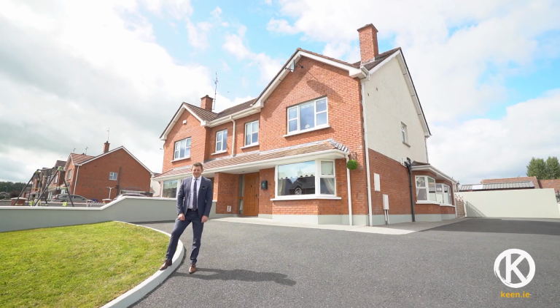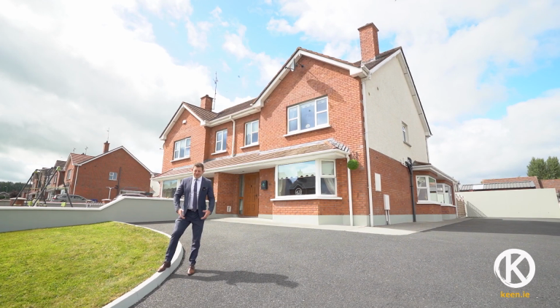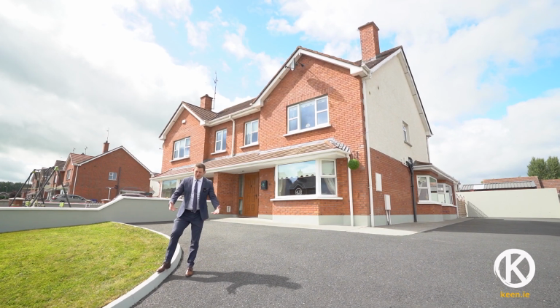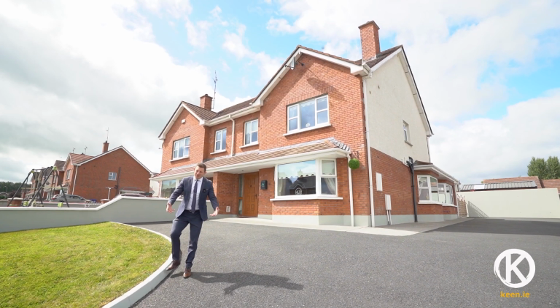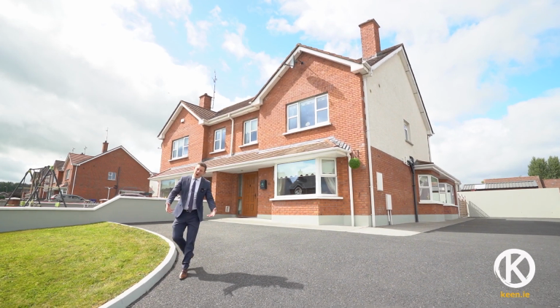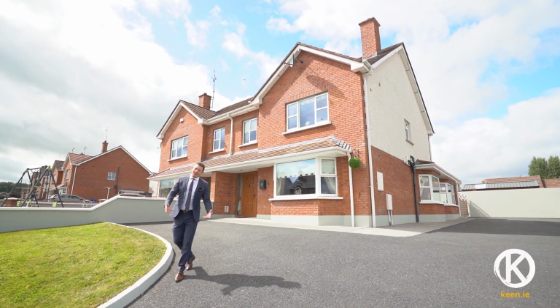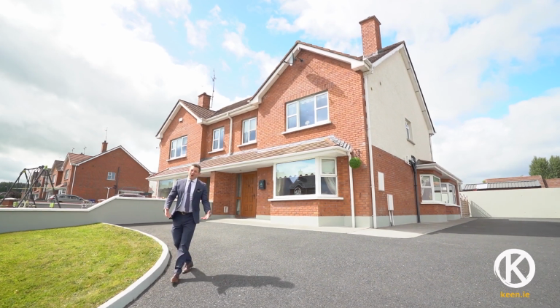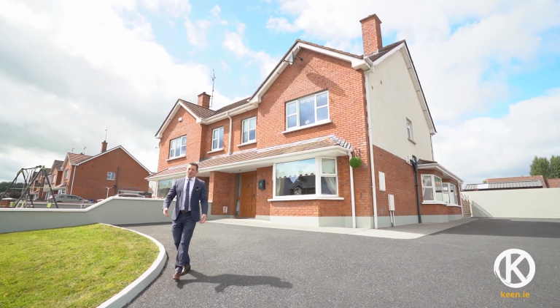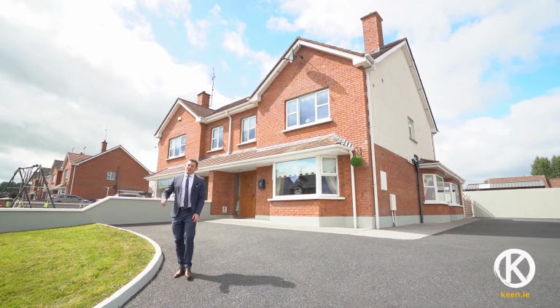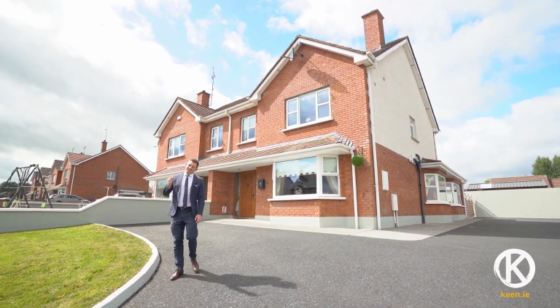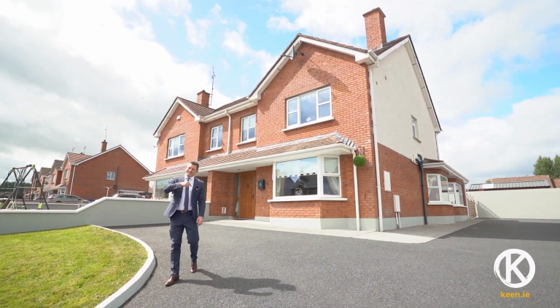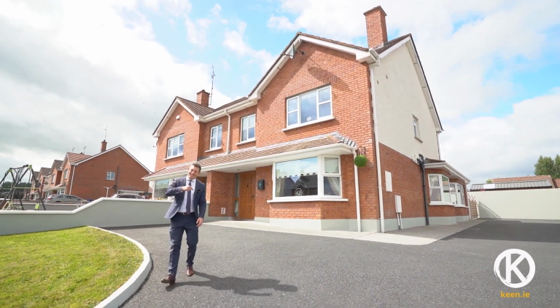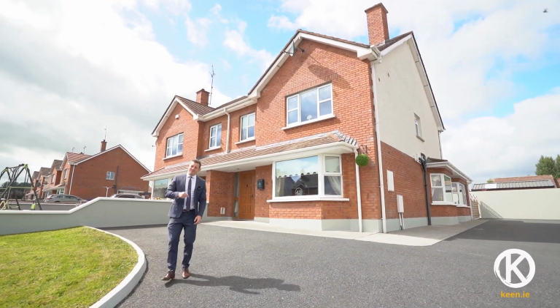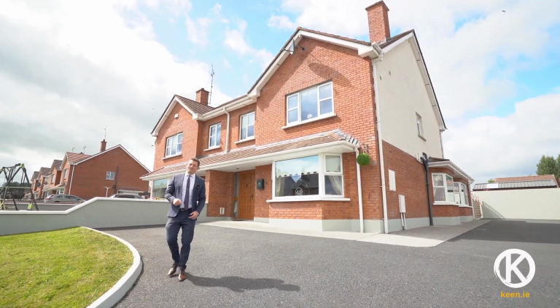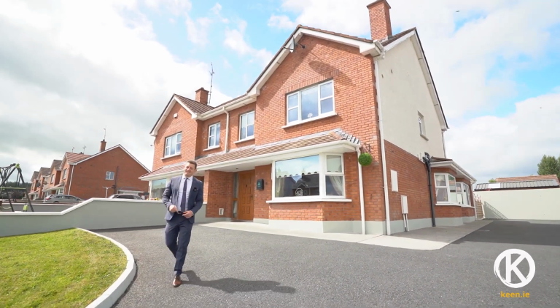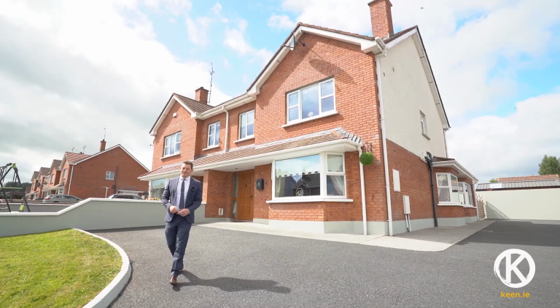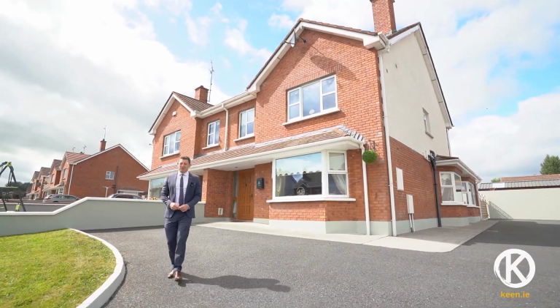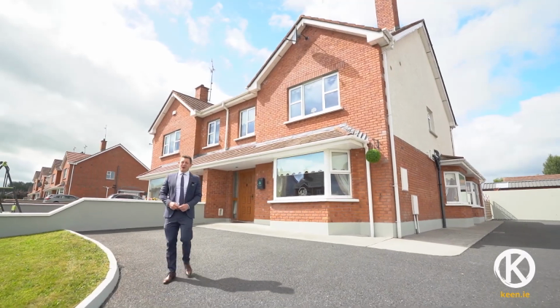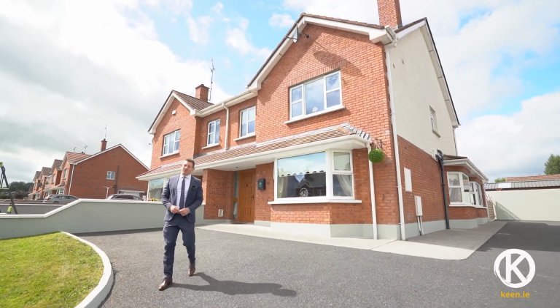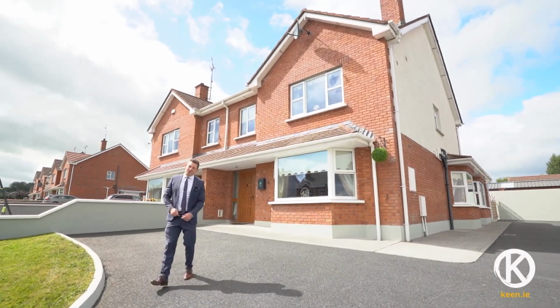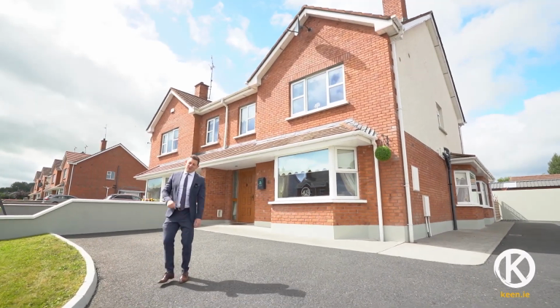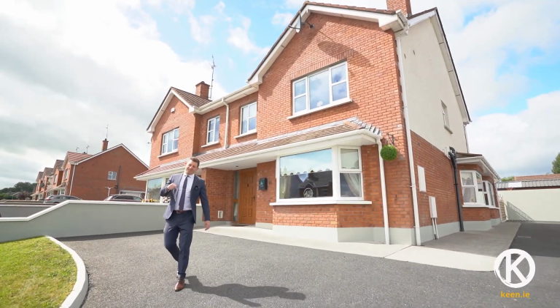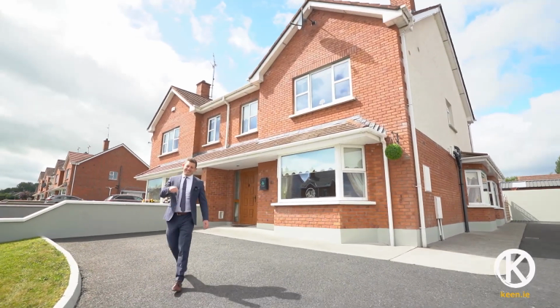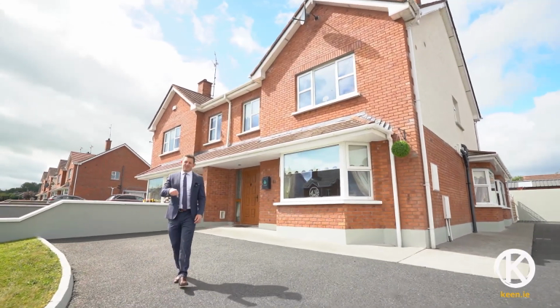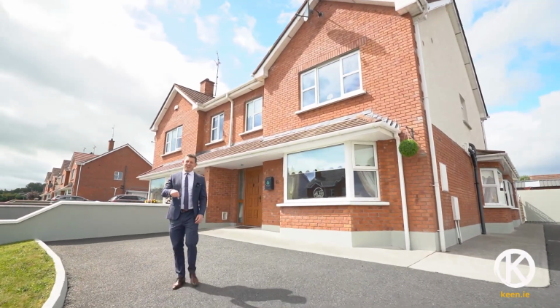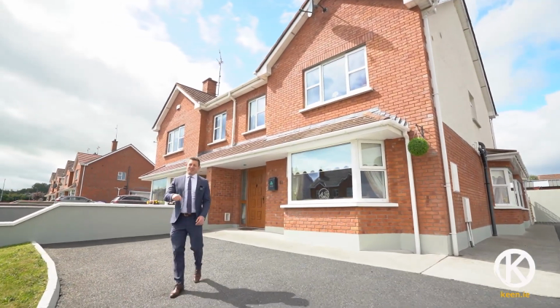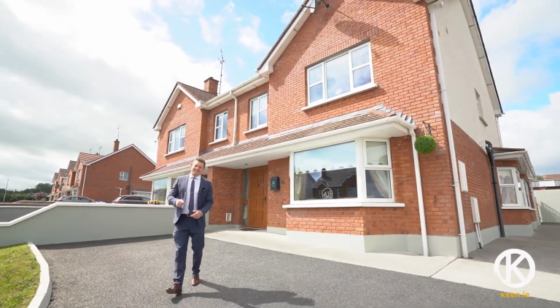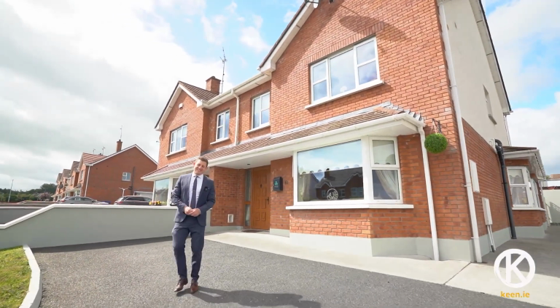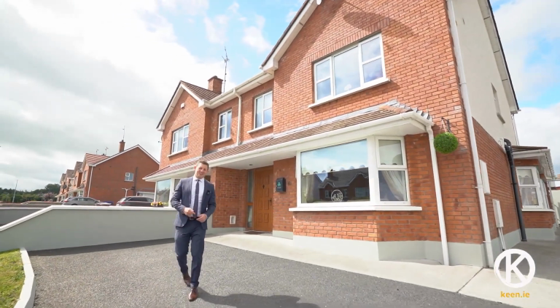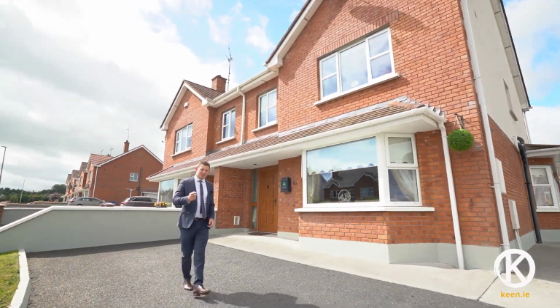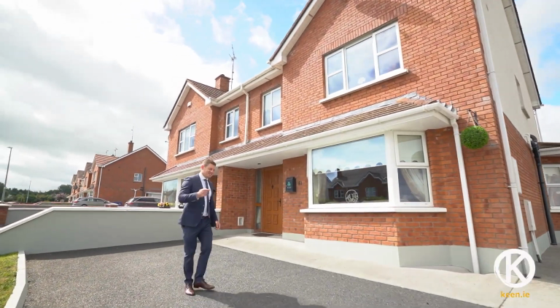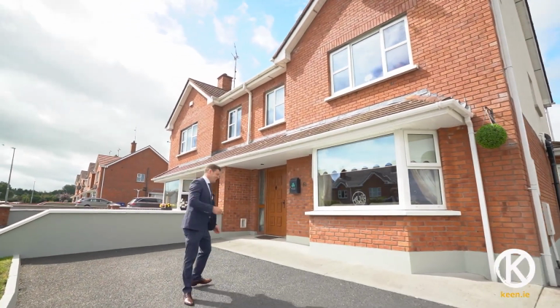You want a quality home? This is it — number 61 Shamrock Drive in Kingsford Town. Let's take a look inside.